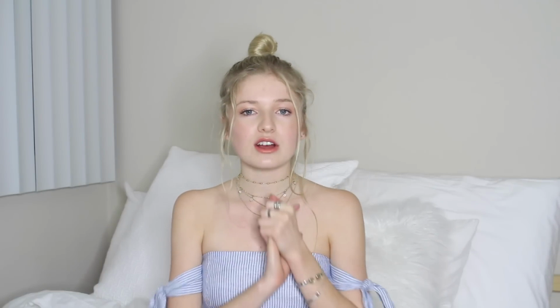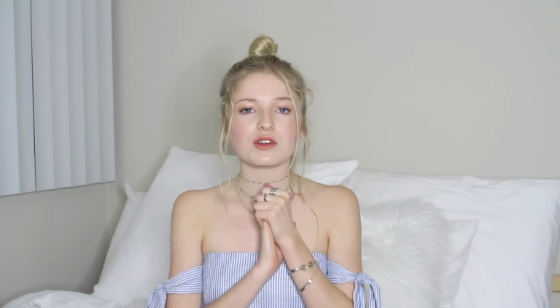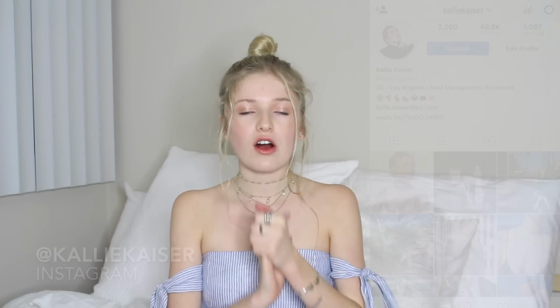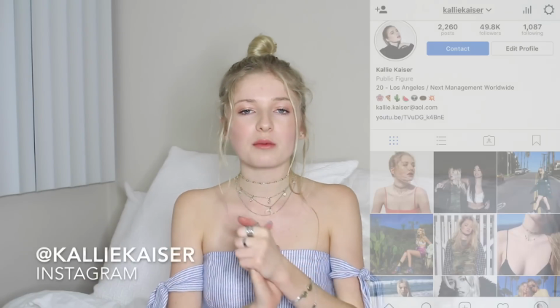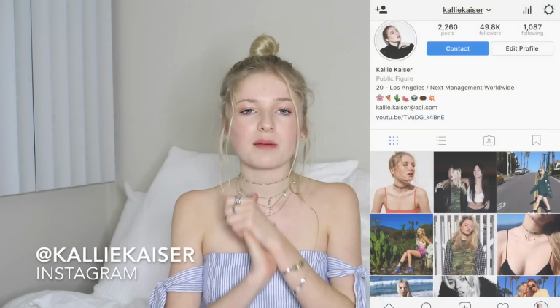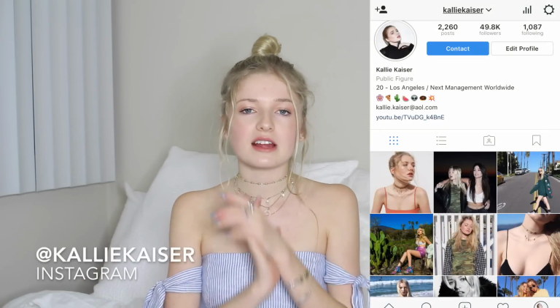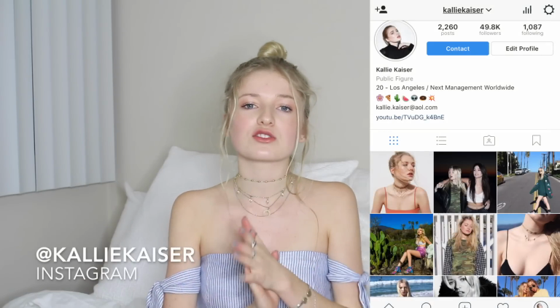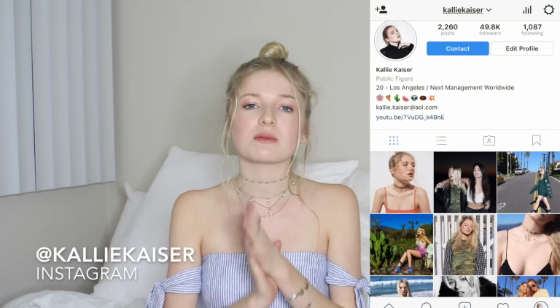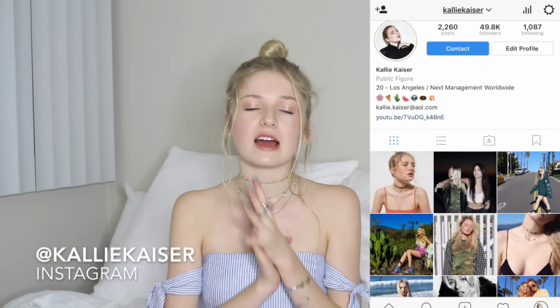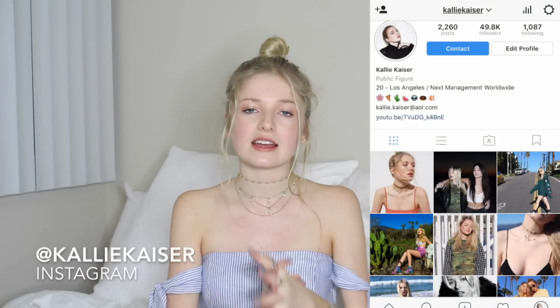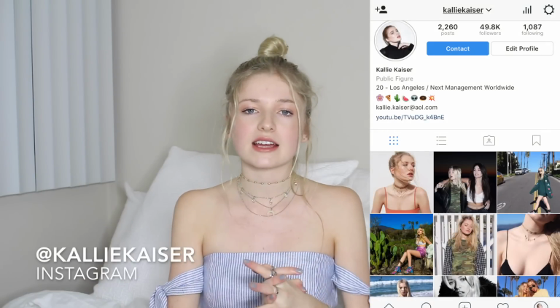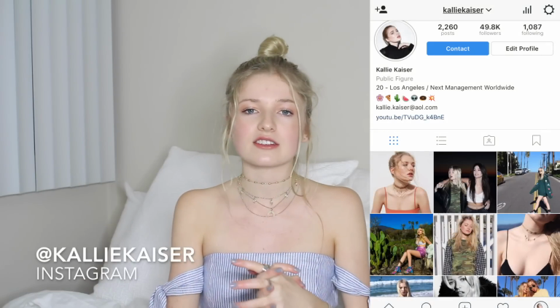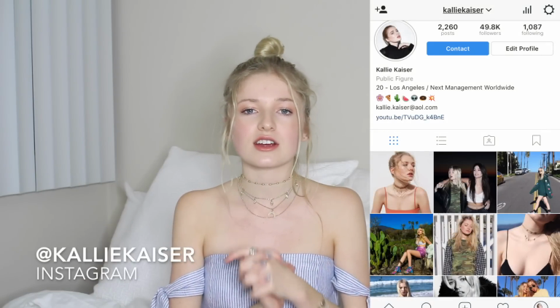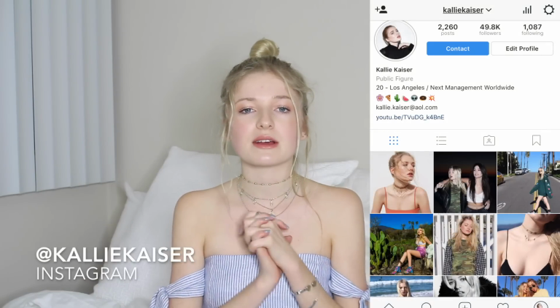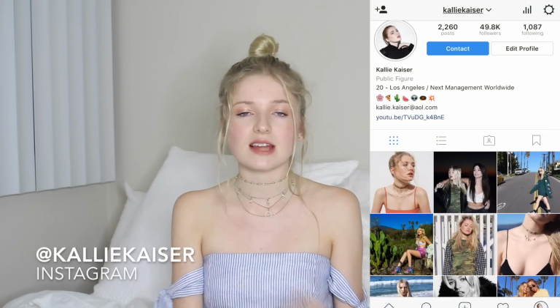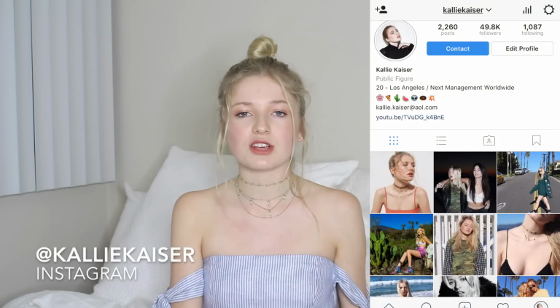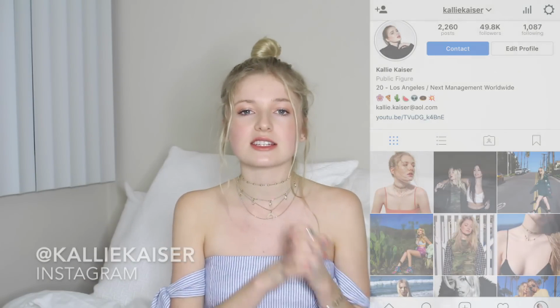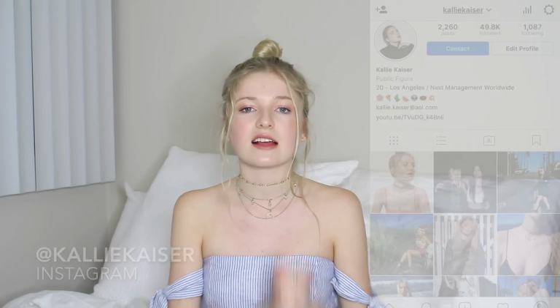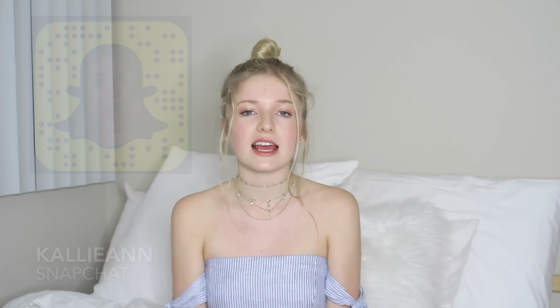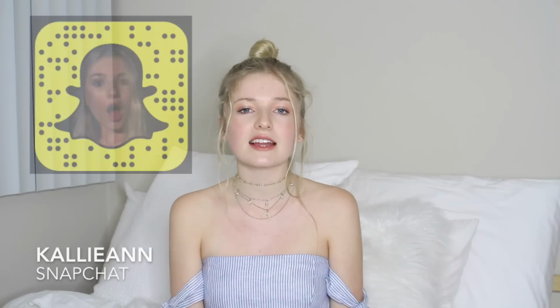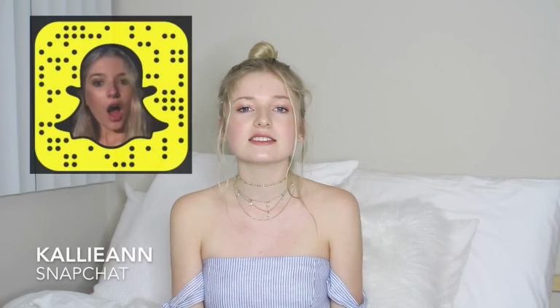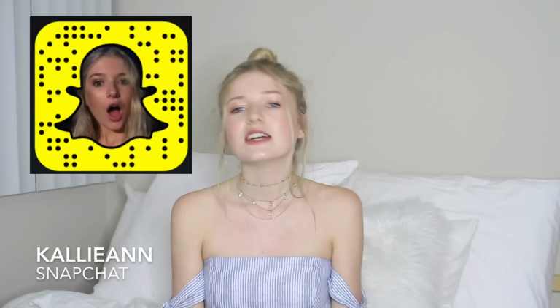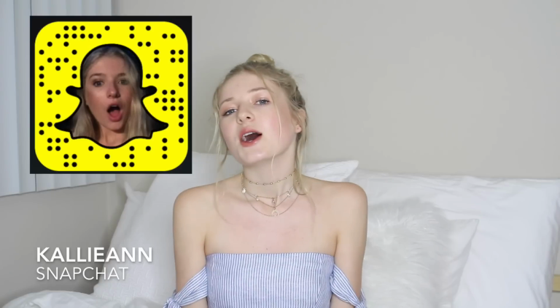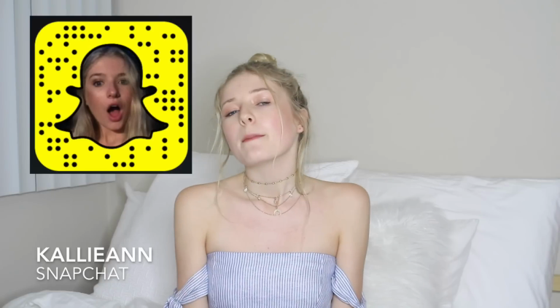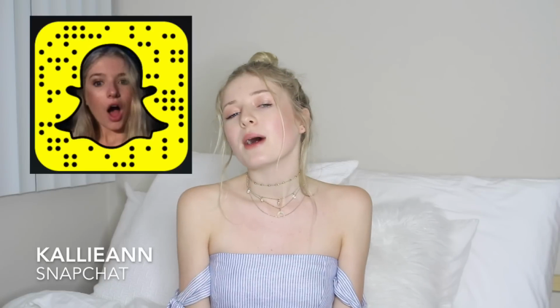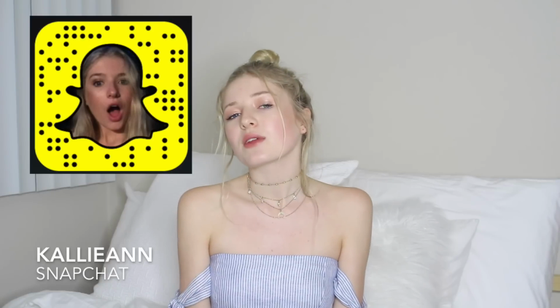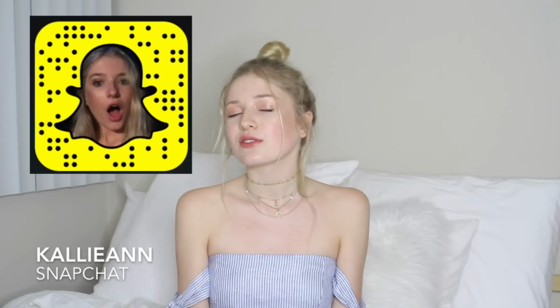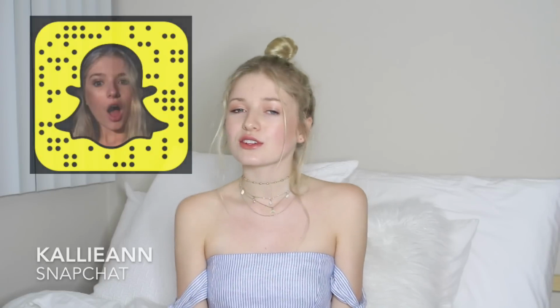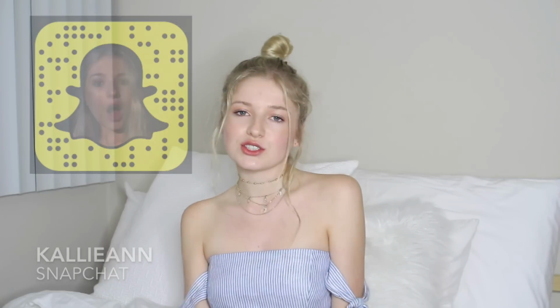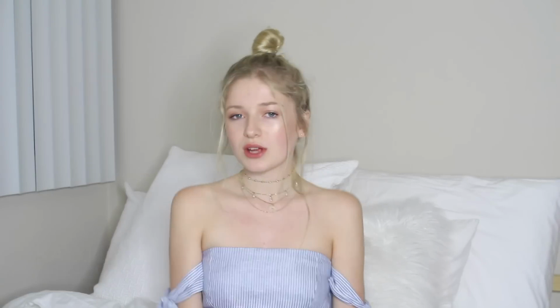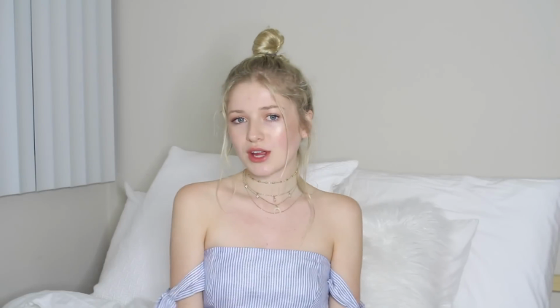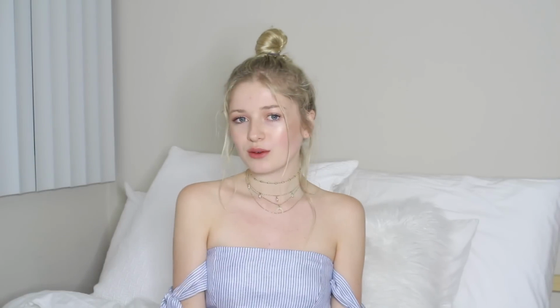If you guys want to follow me, my Instagram is at CallieKaiser and my Snapchat is CallieAnne. But without further ado, here we go.